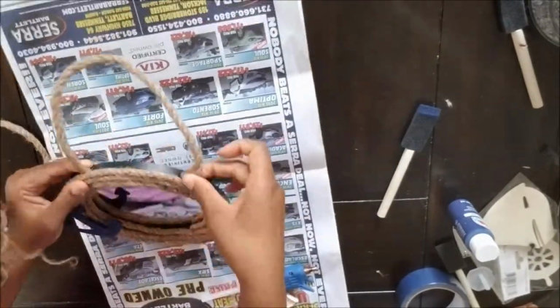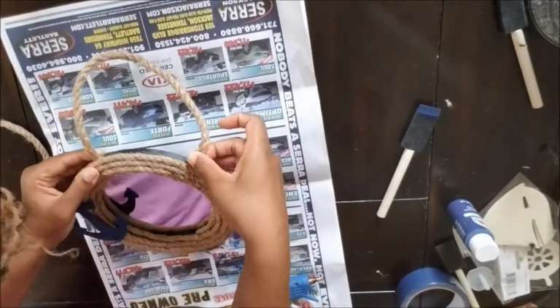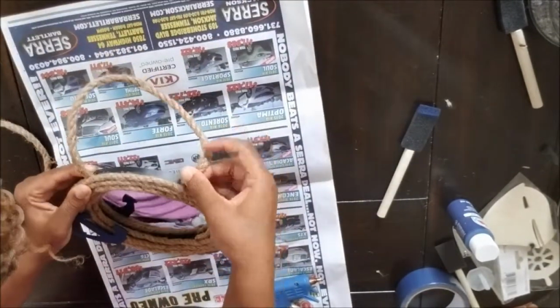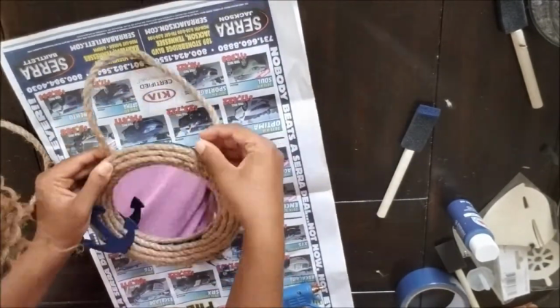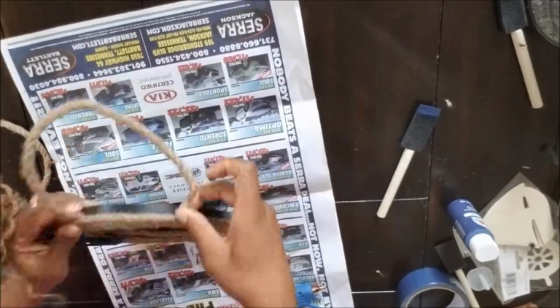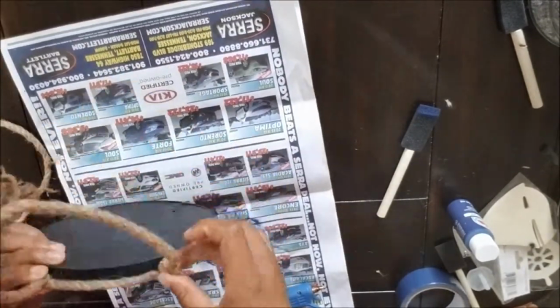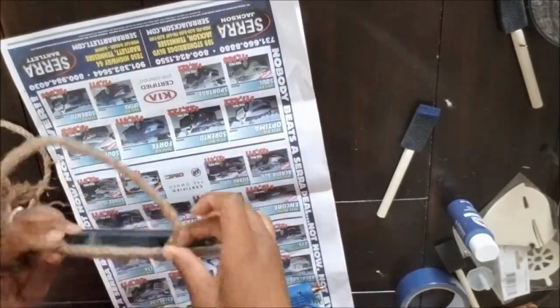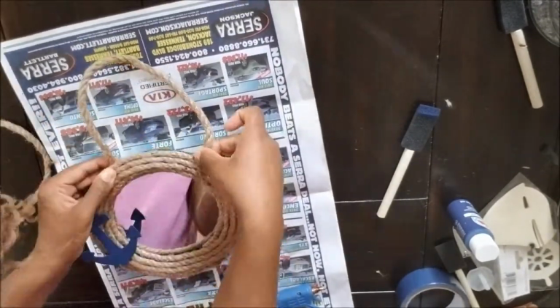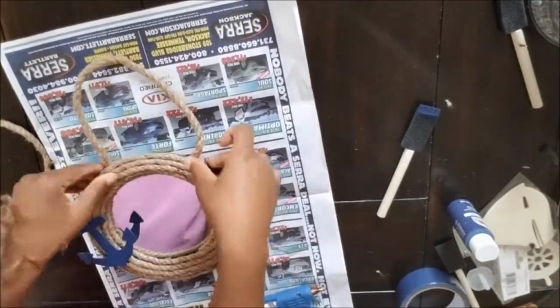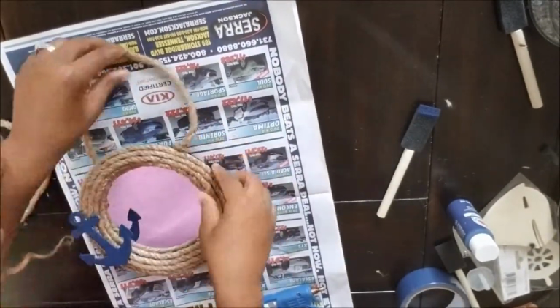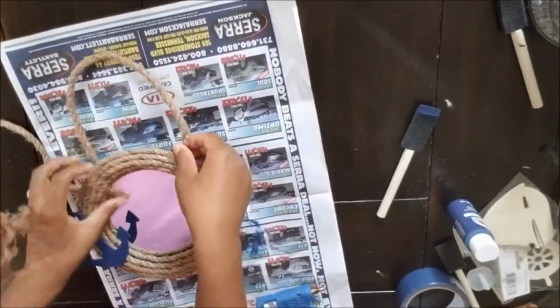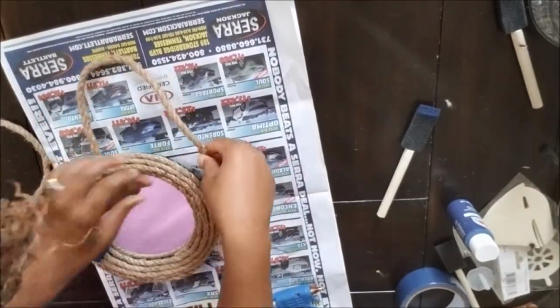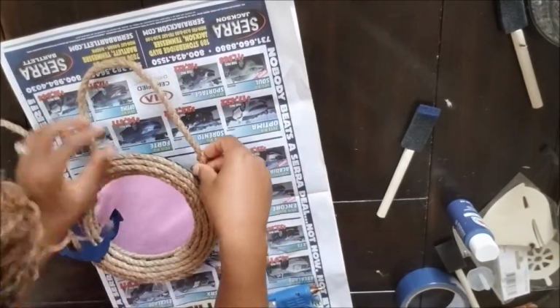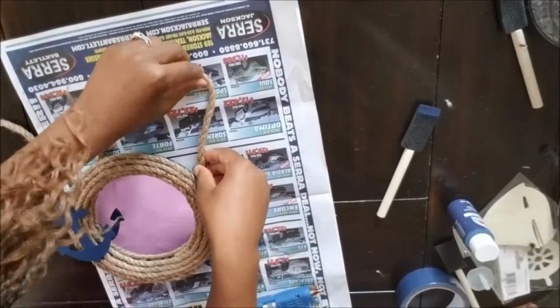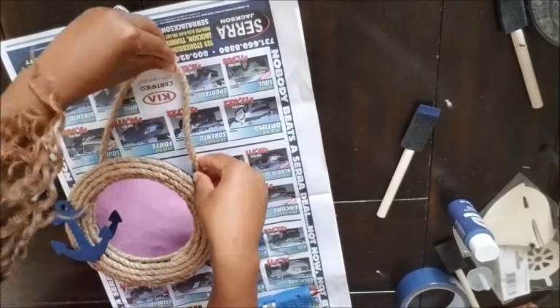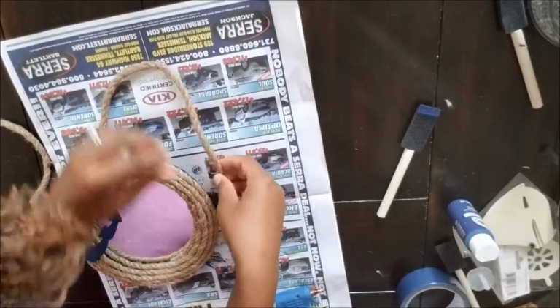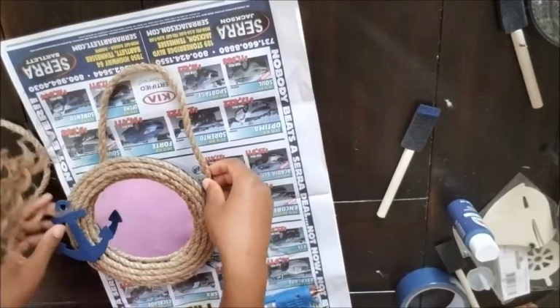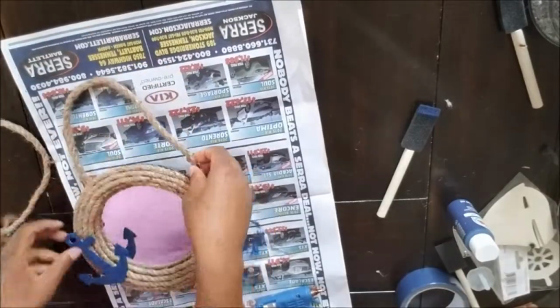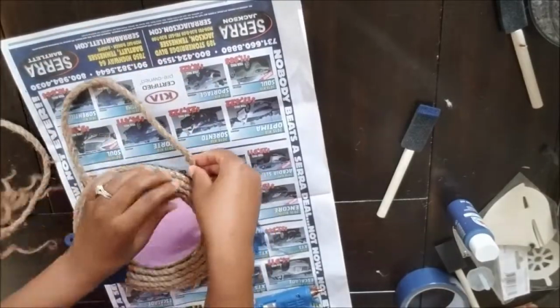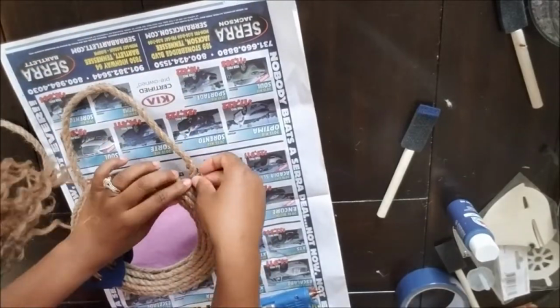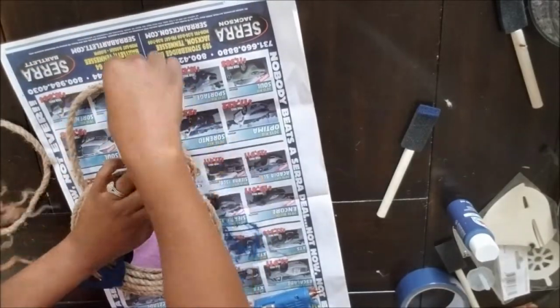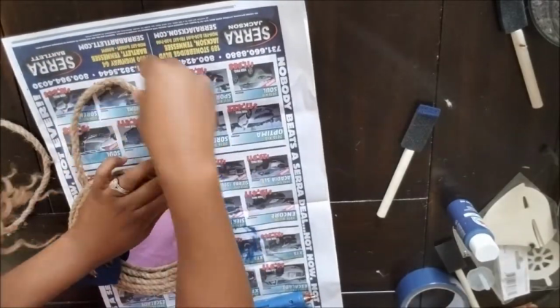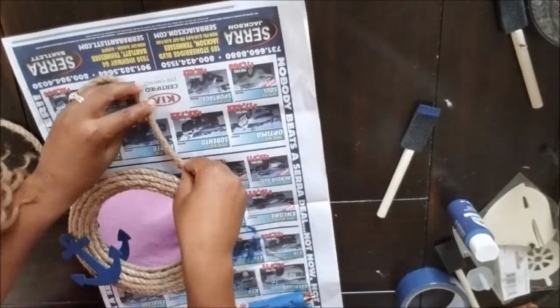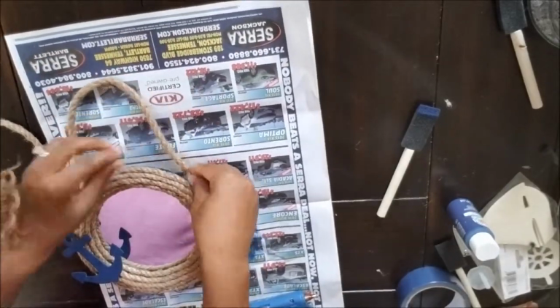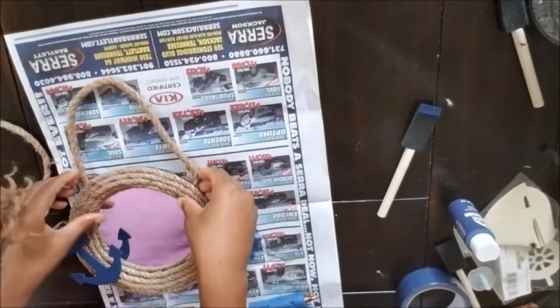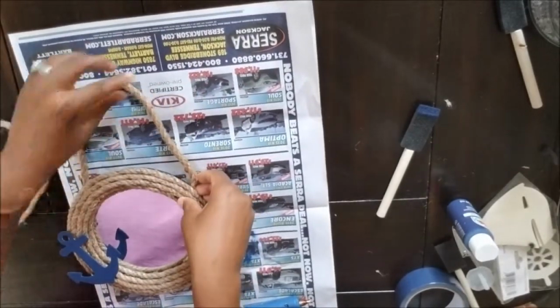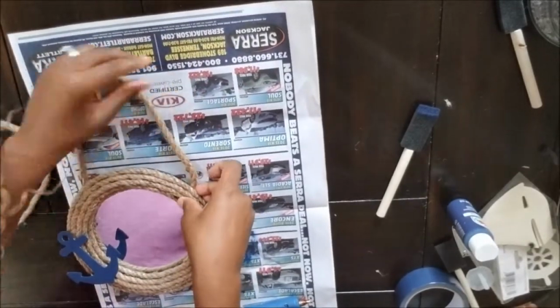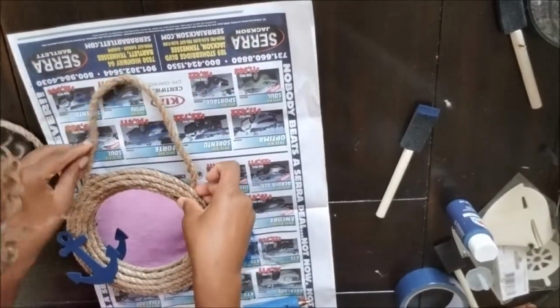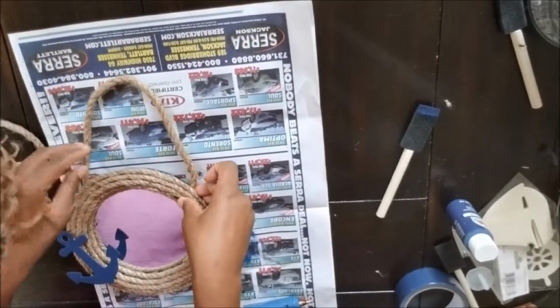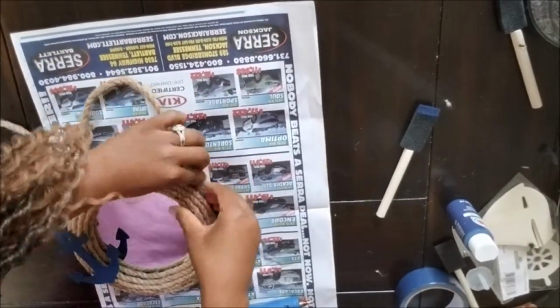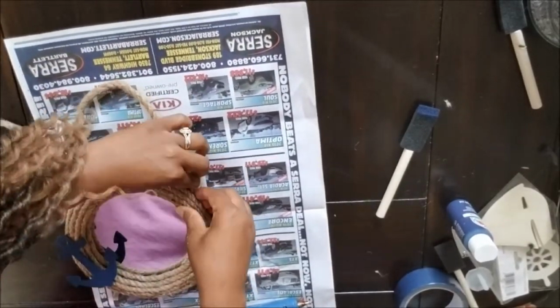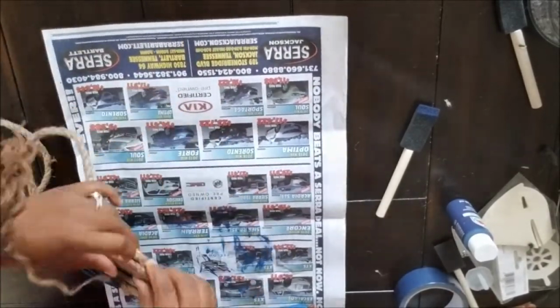And here is another look at how the mirror came out. It is so simple, easy, and super cute.